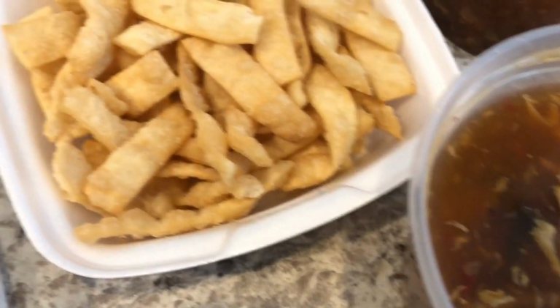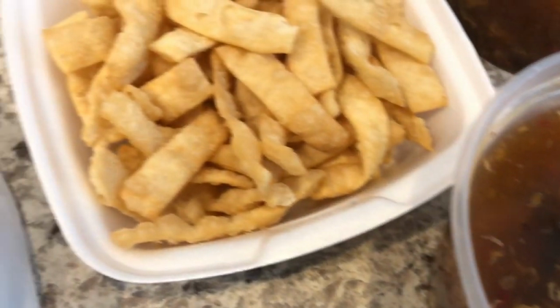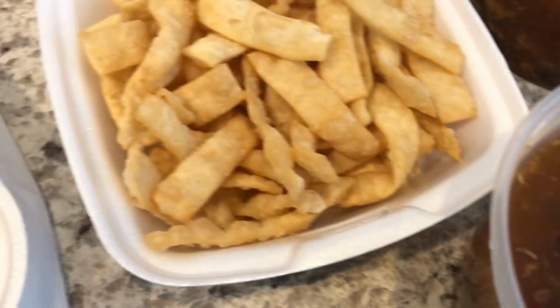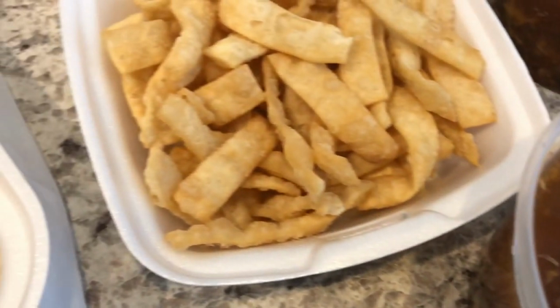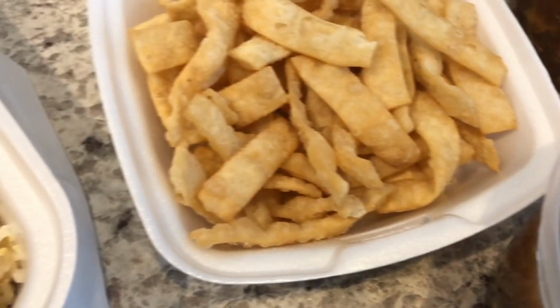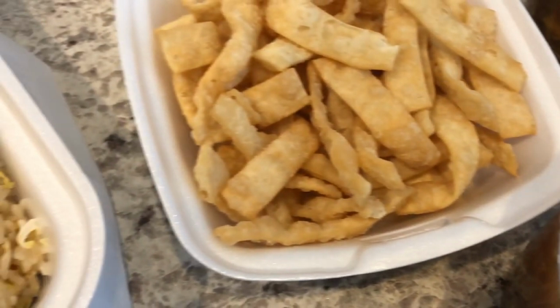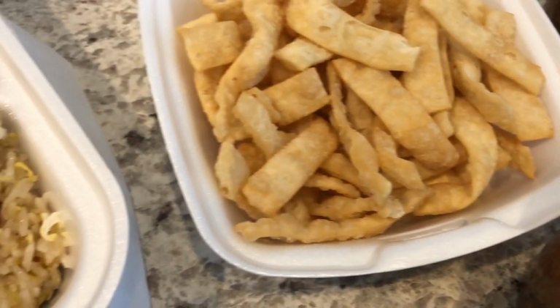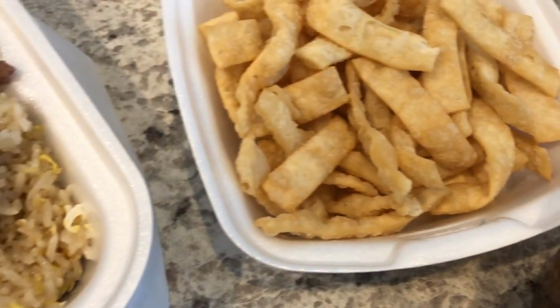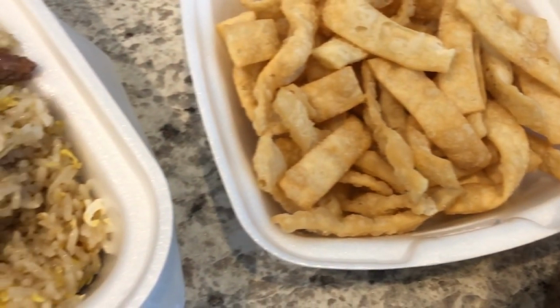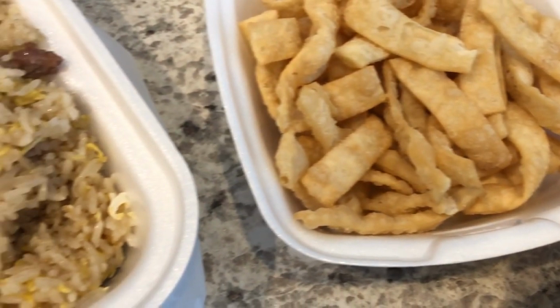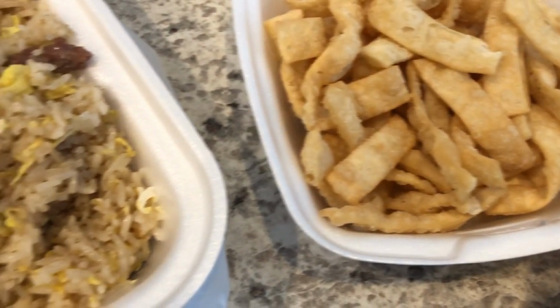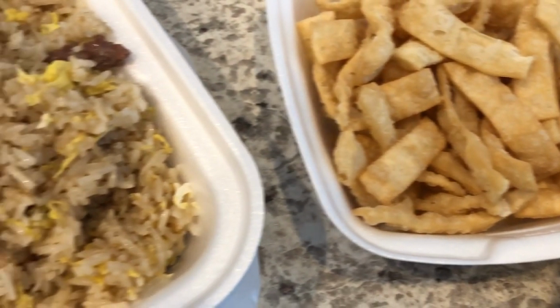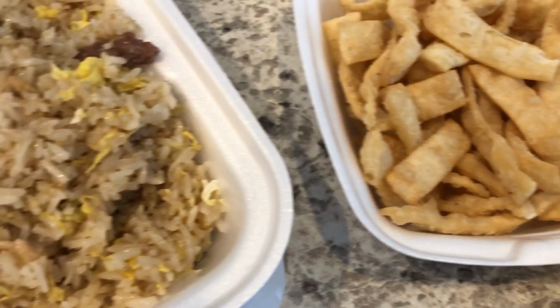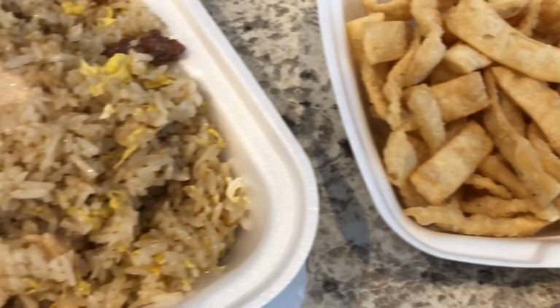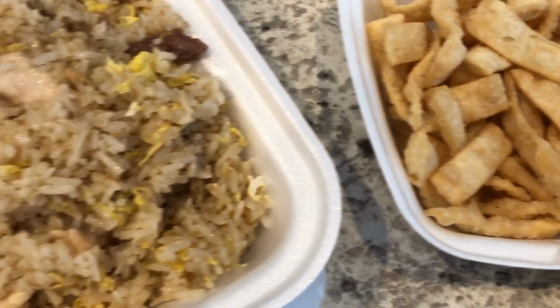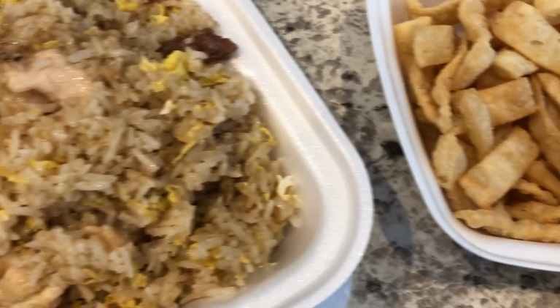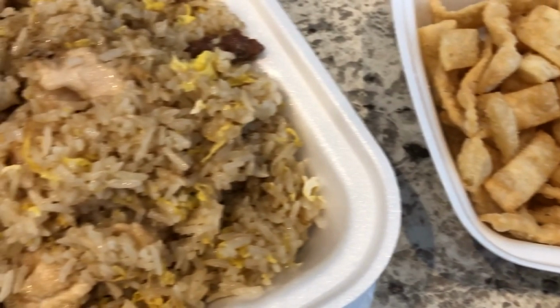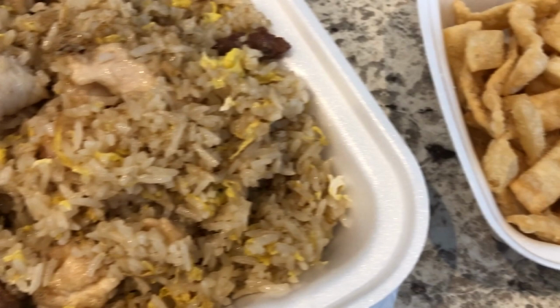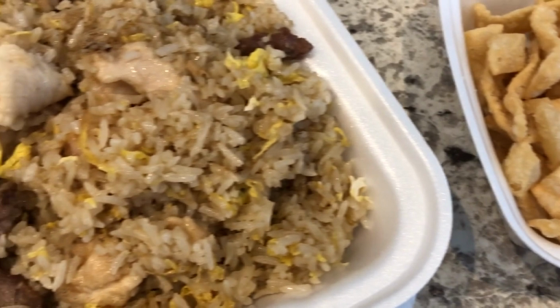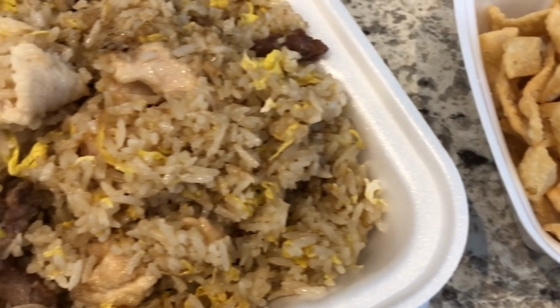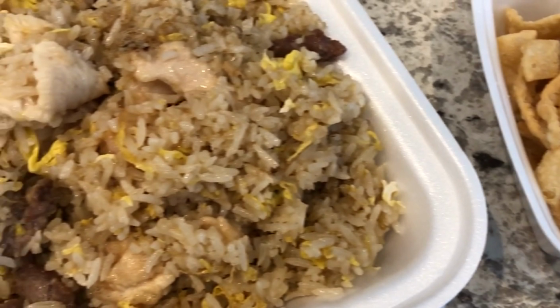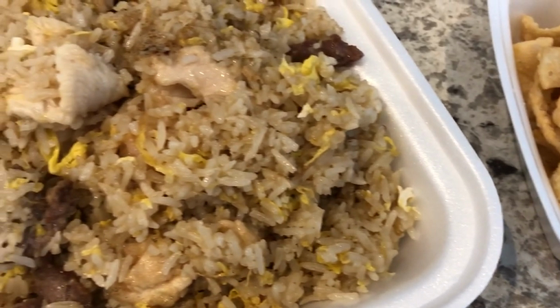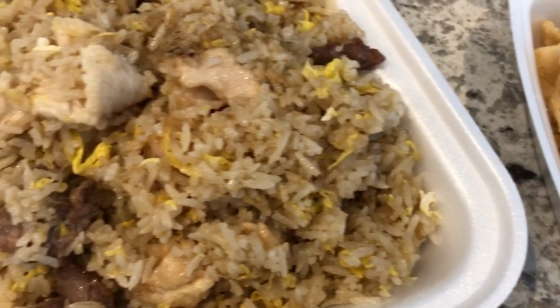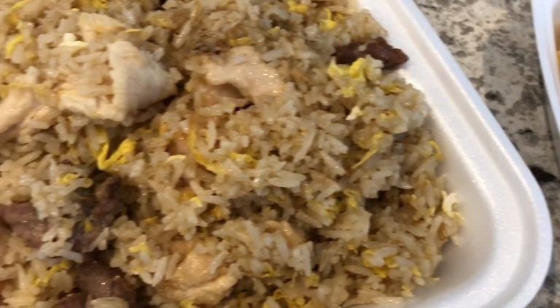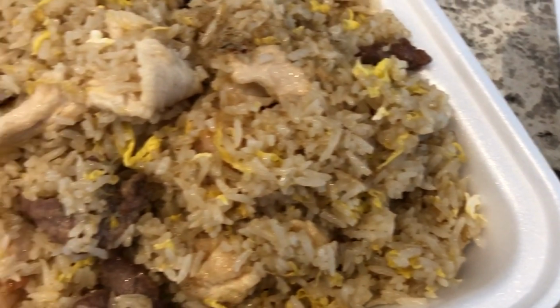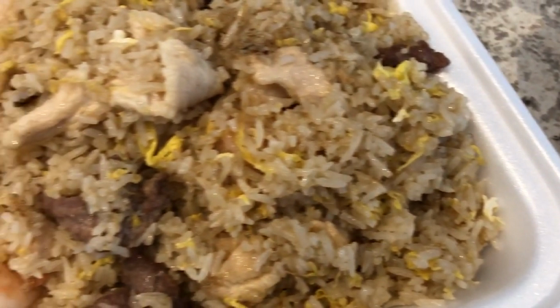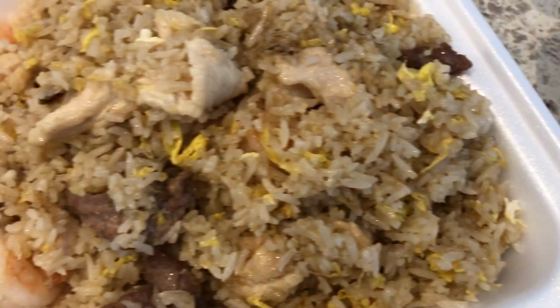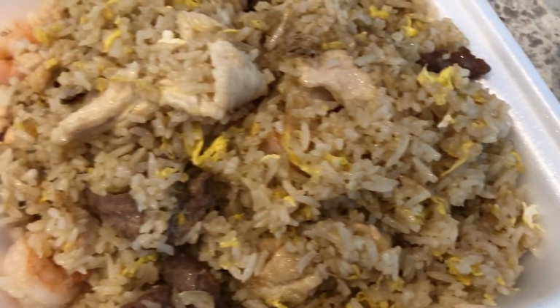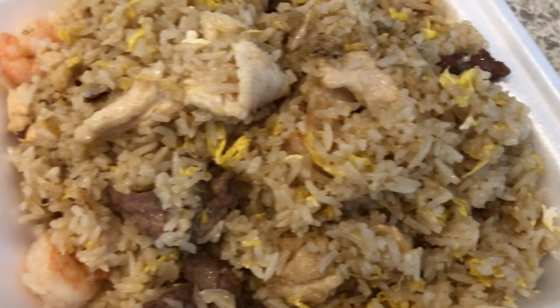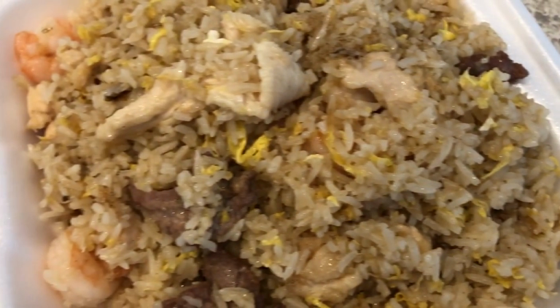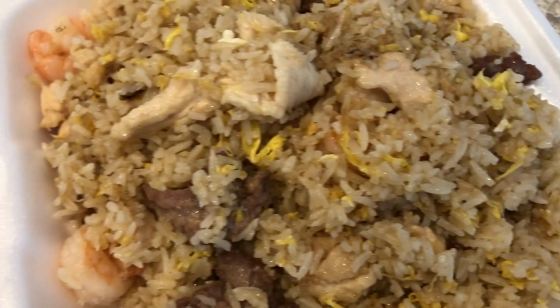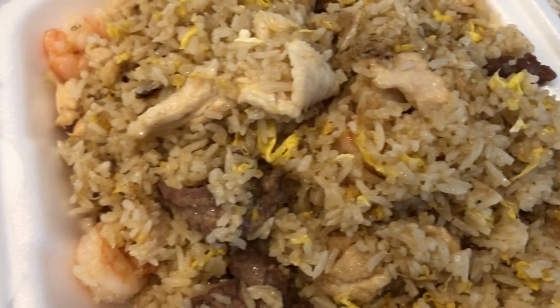This is what we are having for dinner tonight. And we'll see you guys next time.